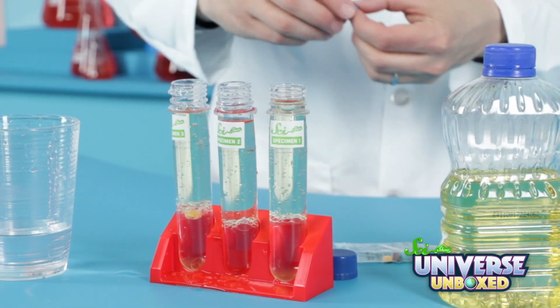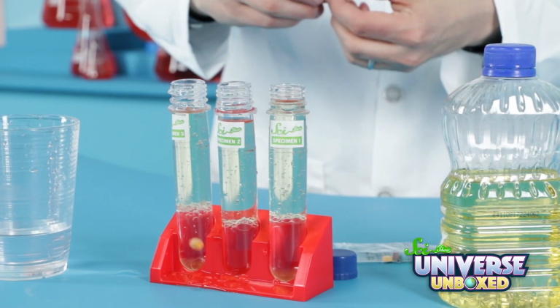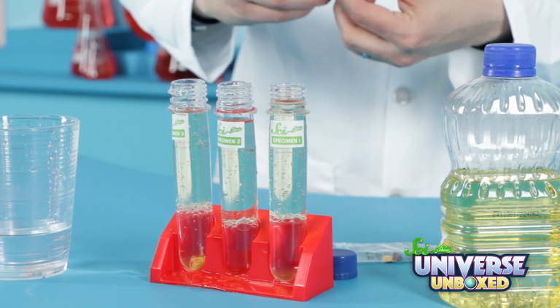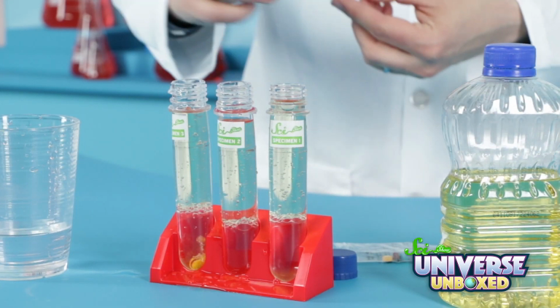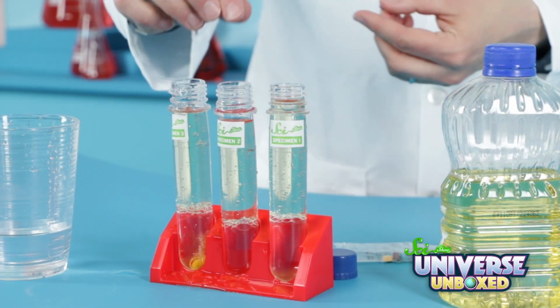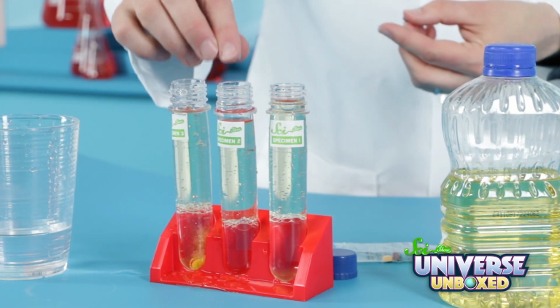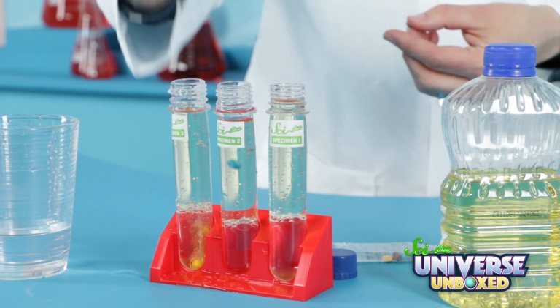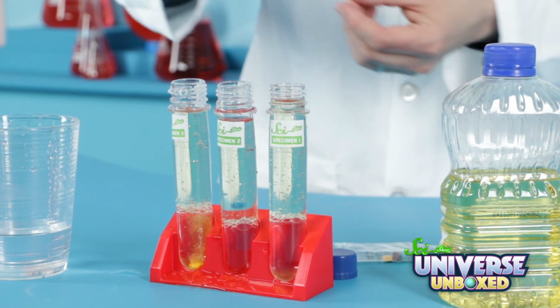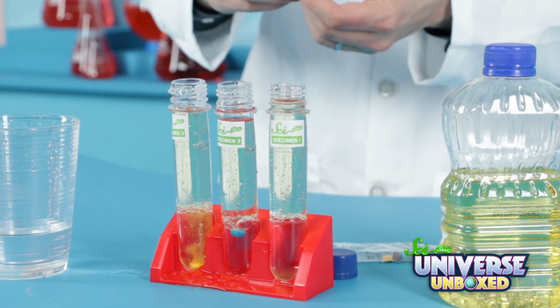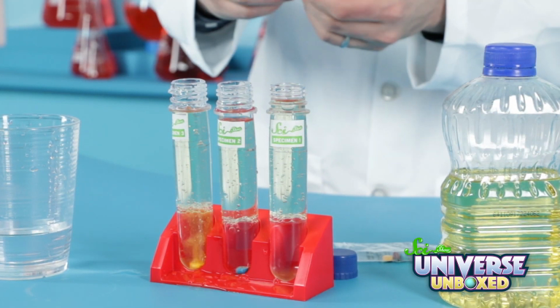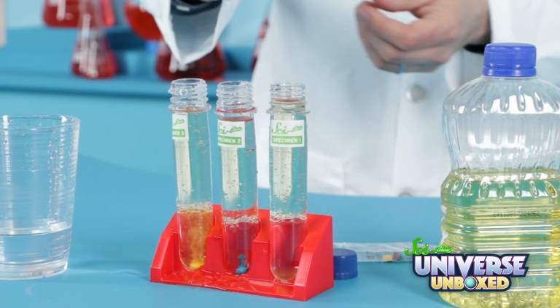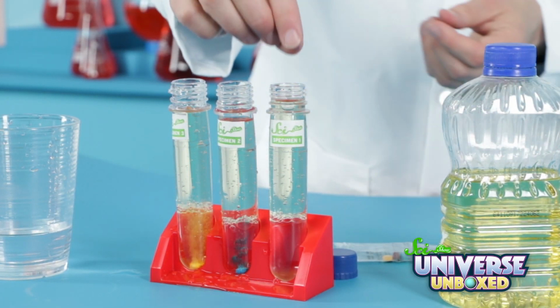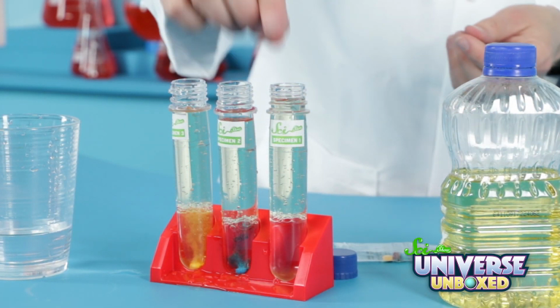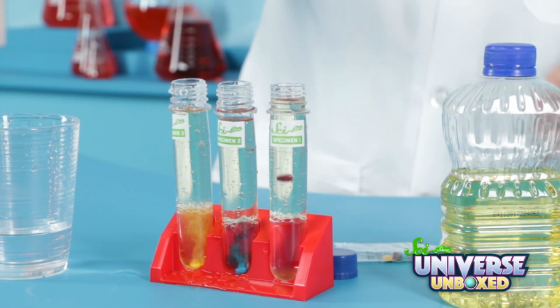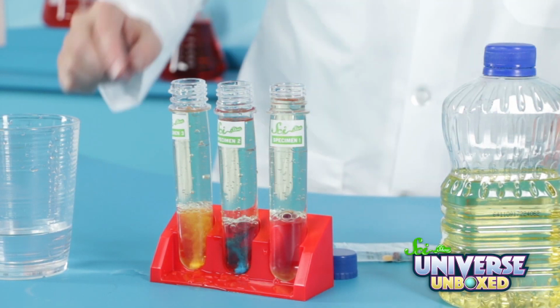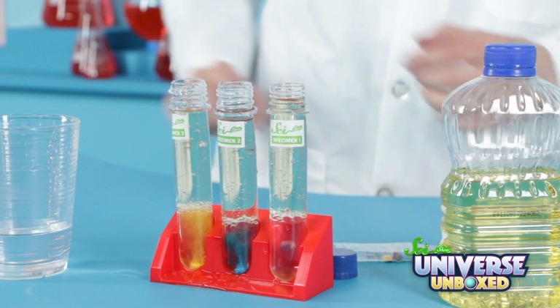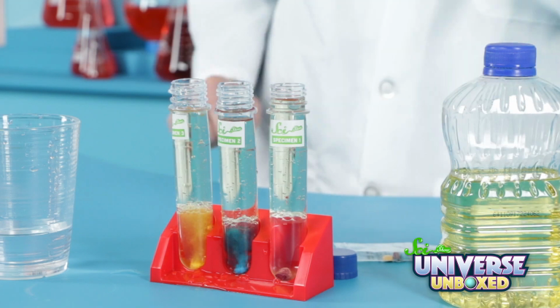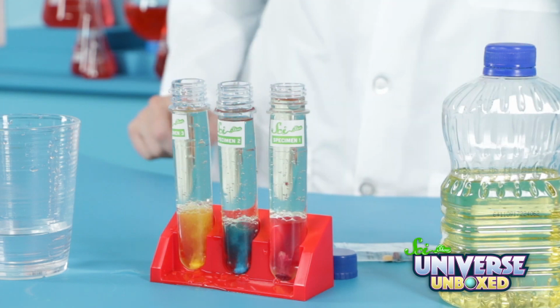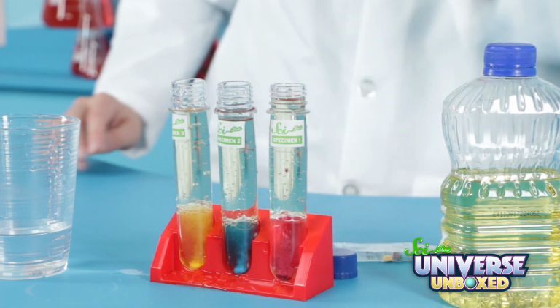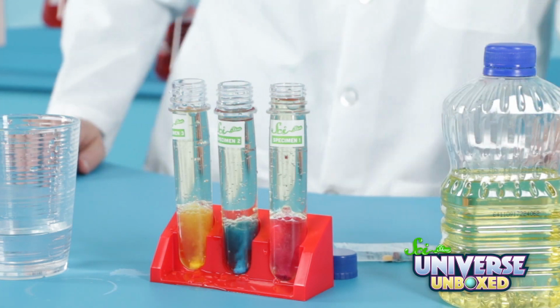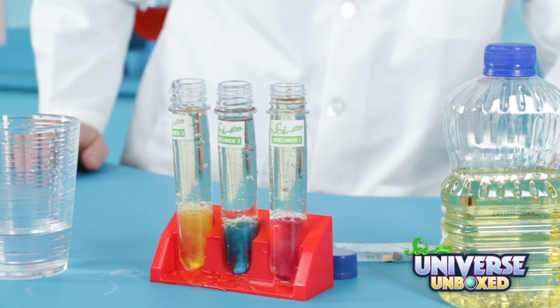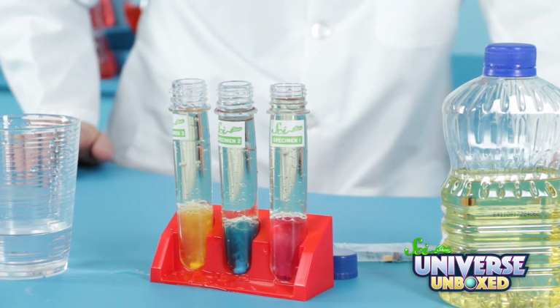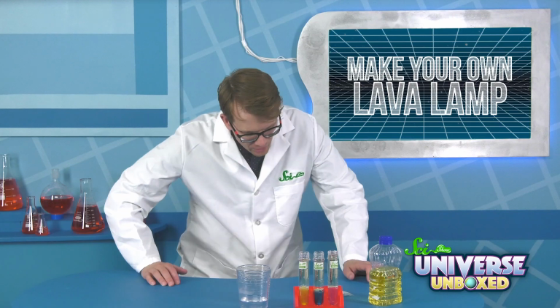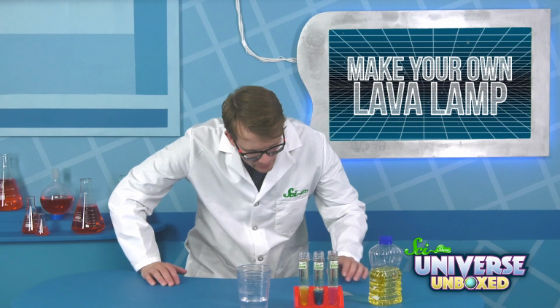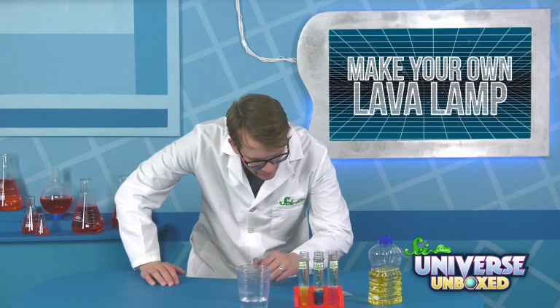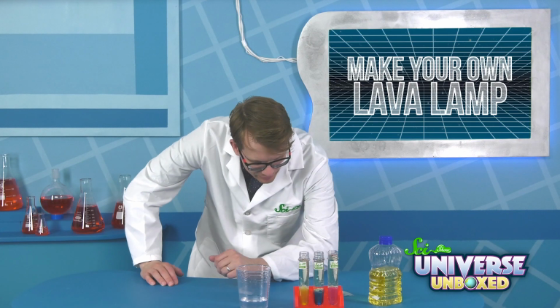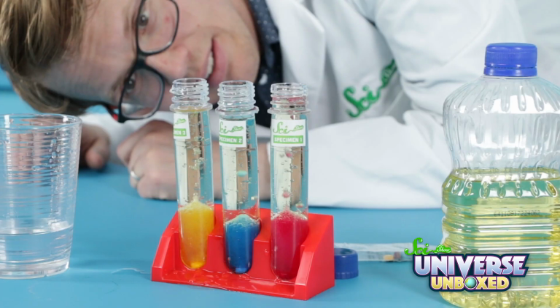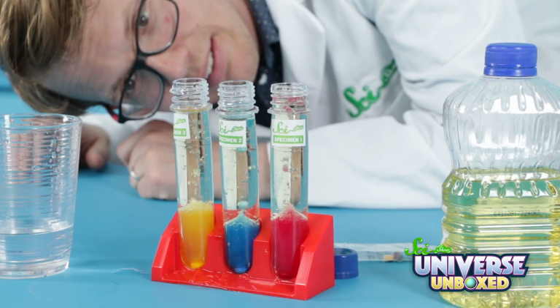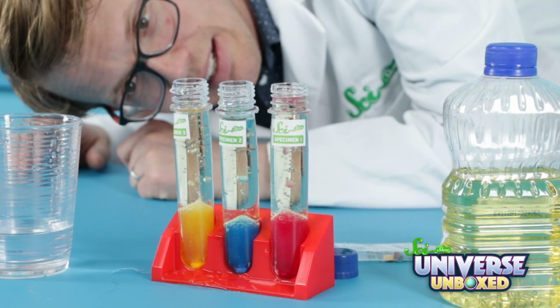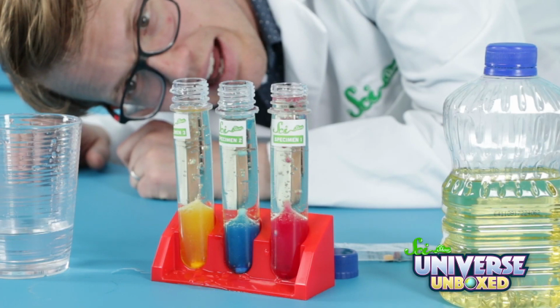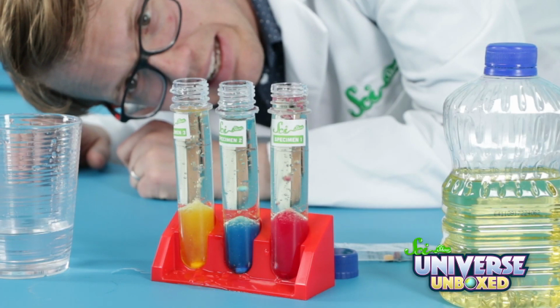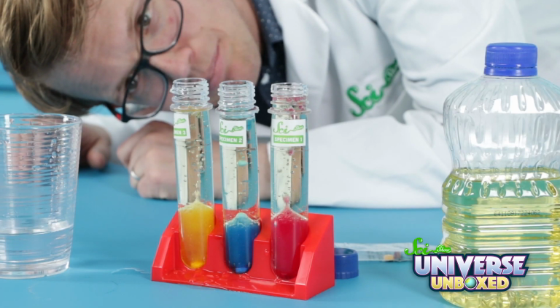Yellow. Blue. Purple. Red, maybe — I'm not sure. I love it. It's like a lava lamp.